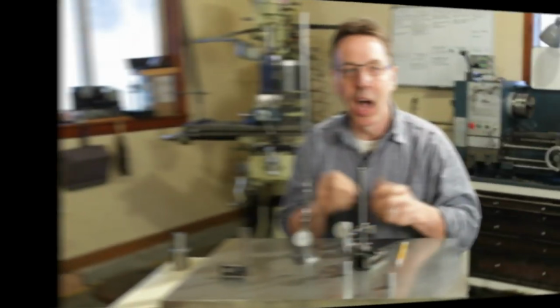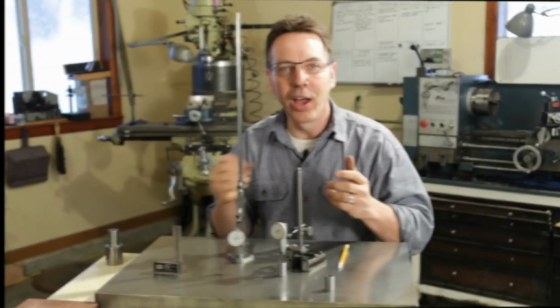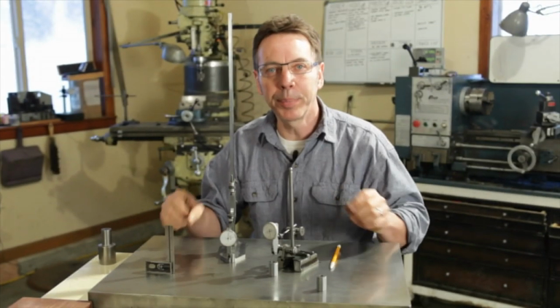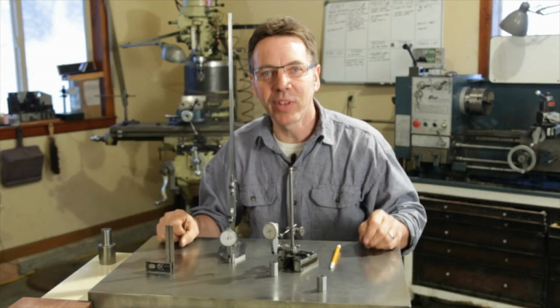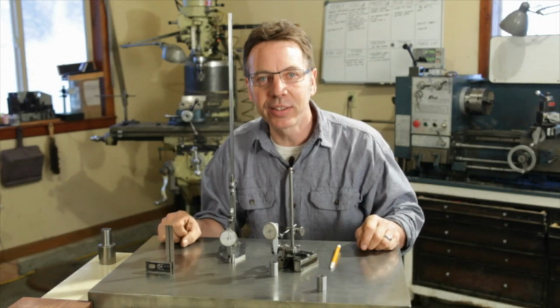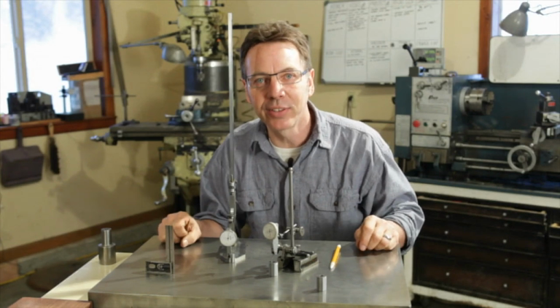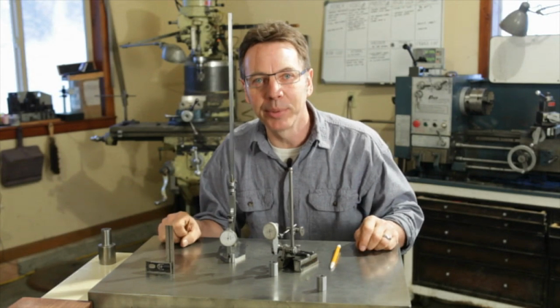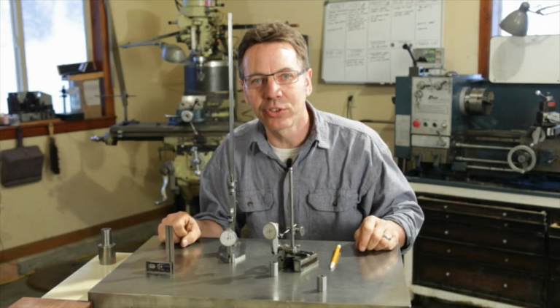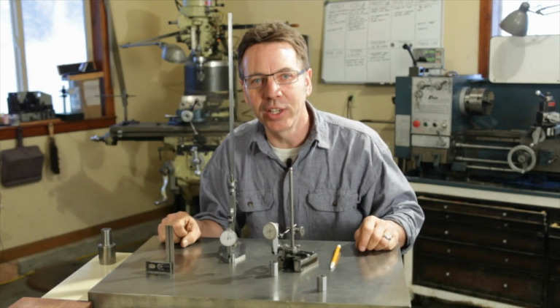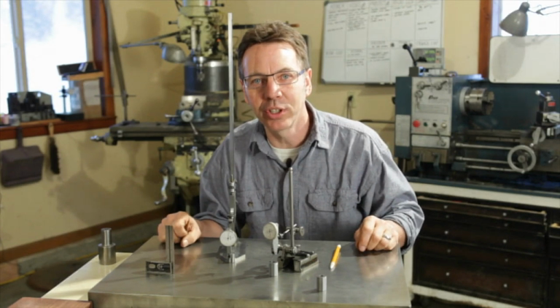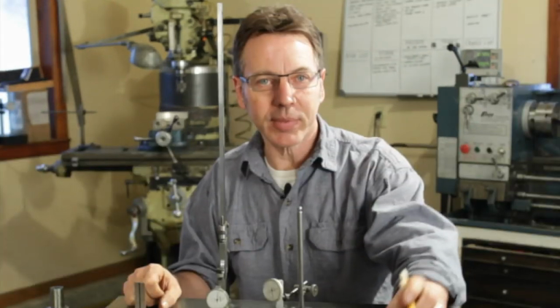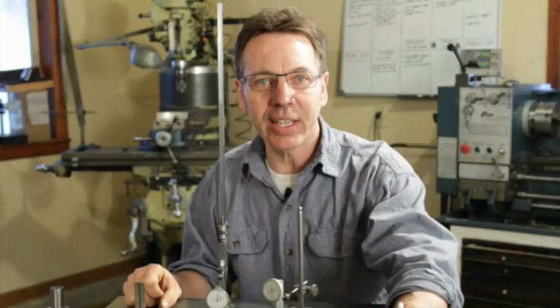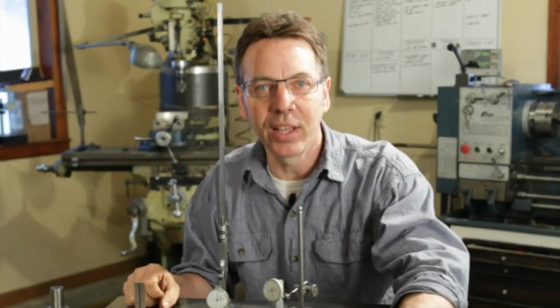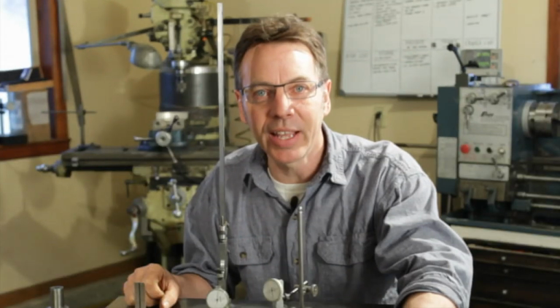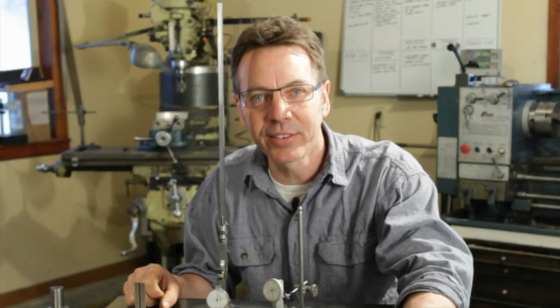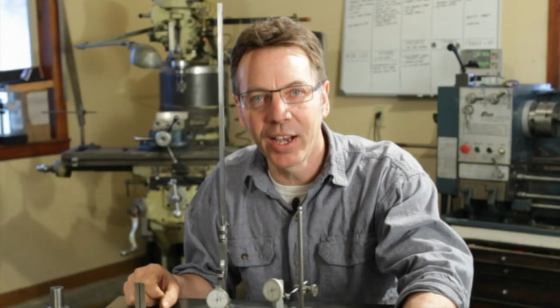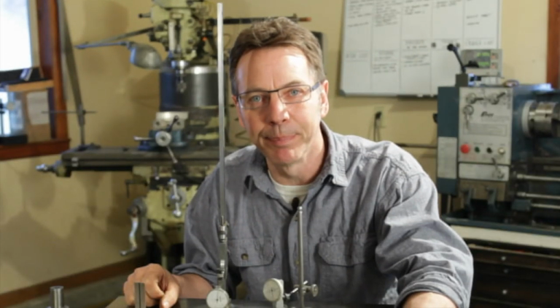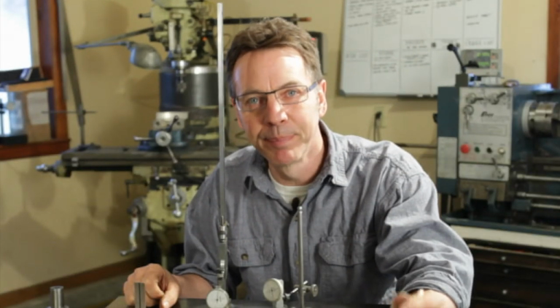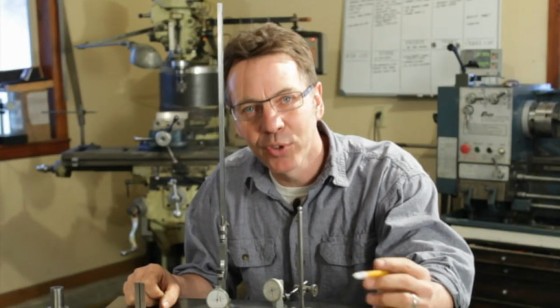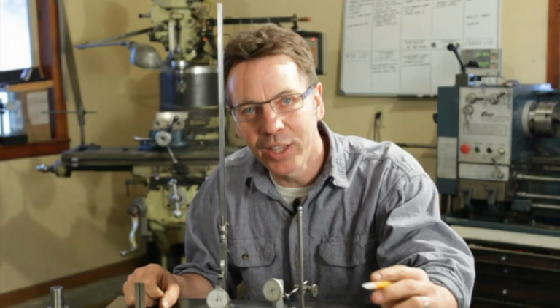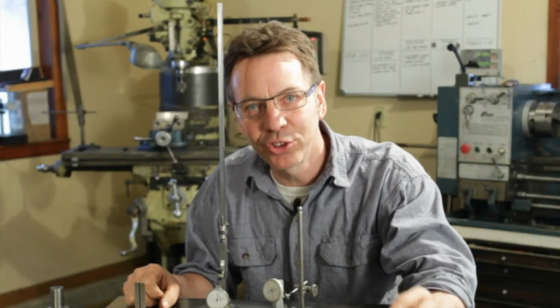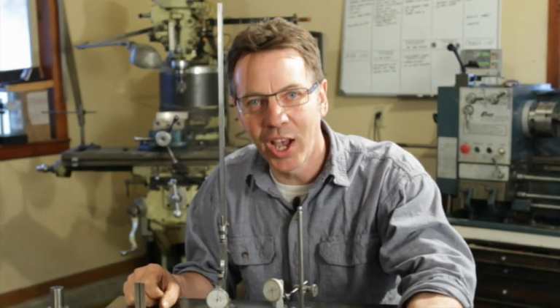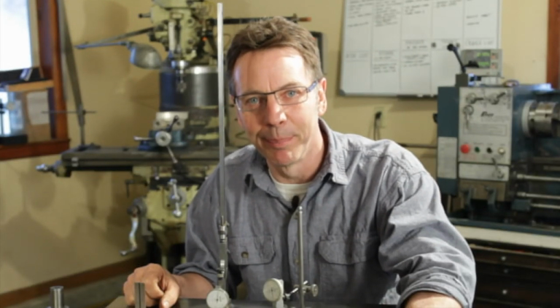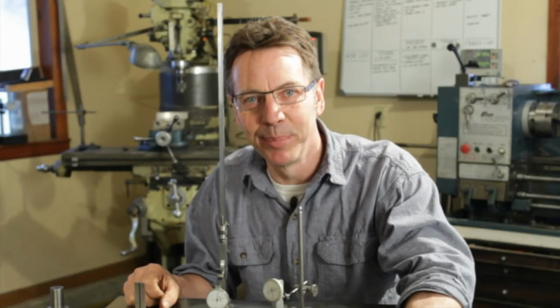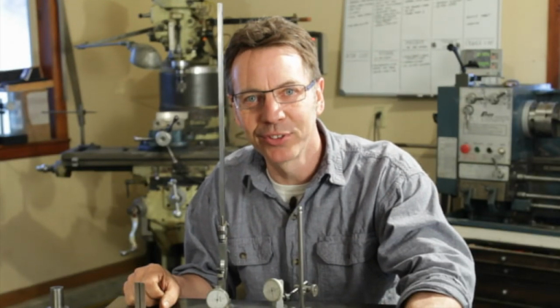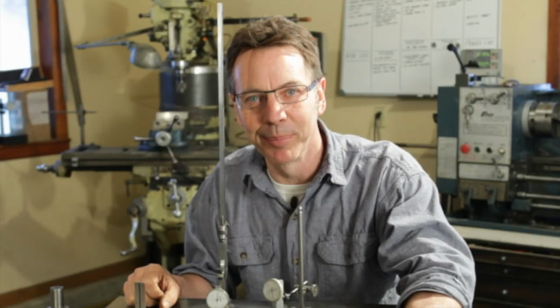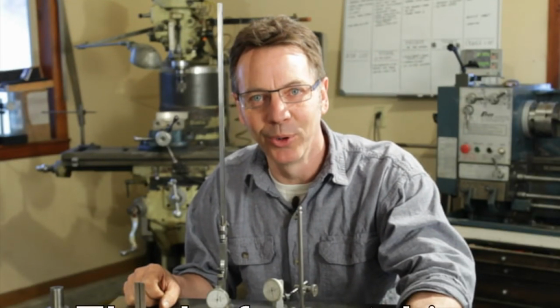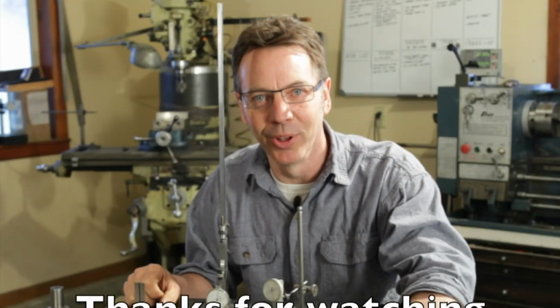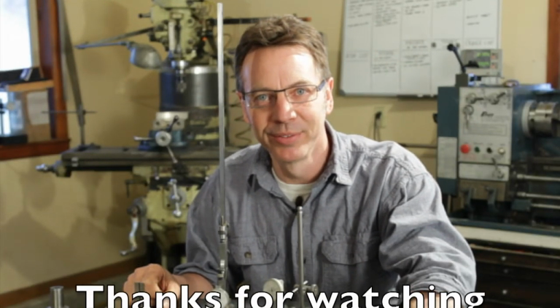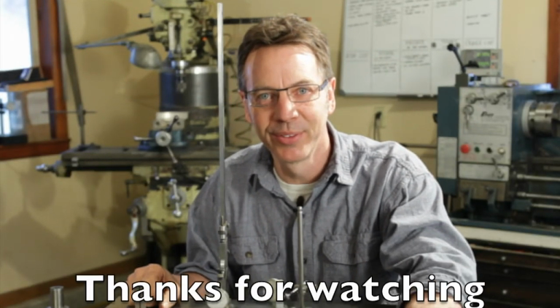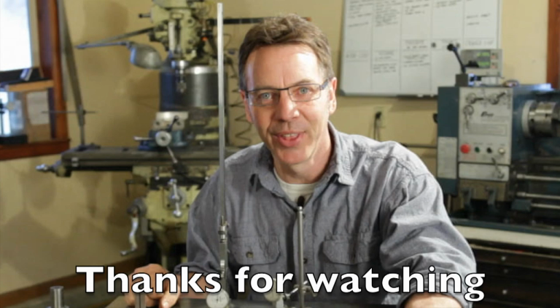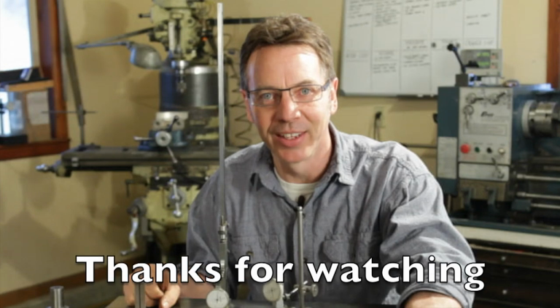I hope you've liked this demonstration. Until next time, go out in your shop, build something cool. Thanks.